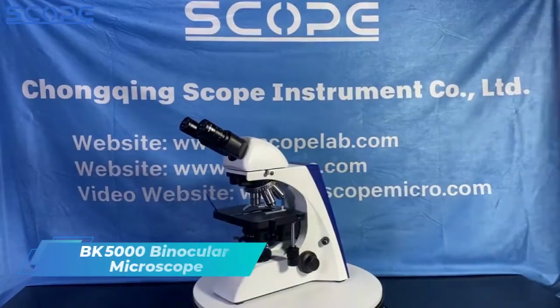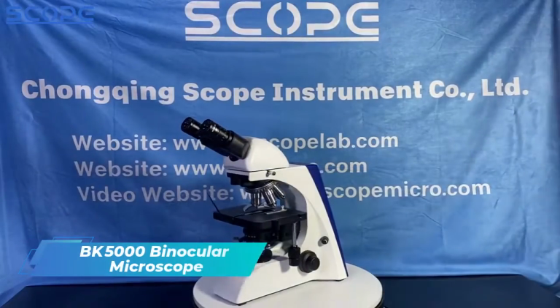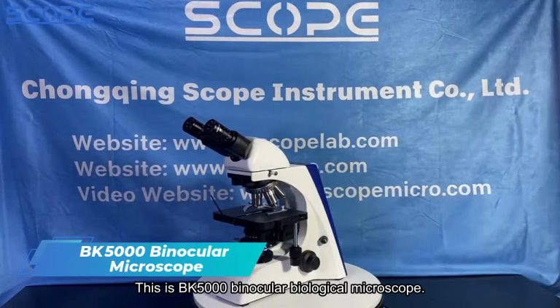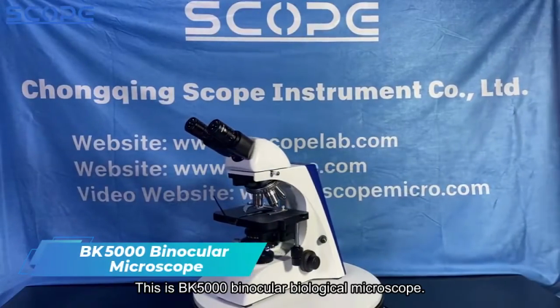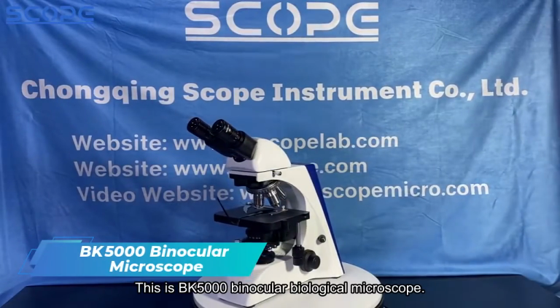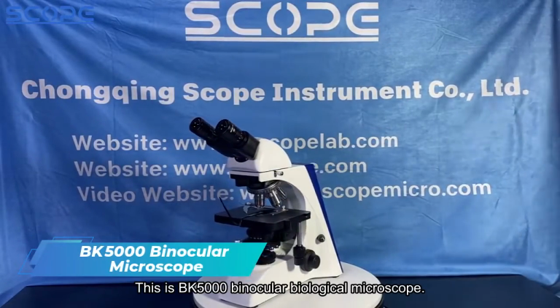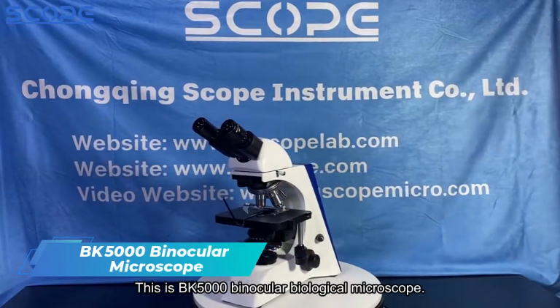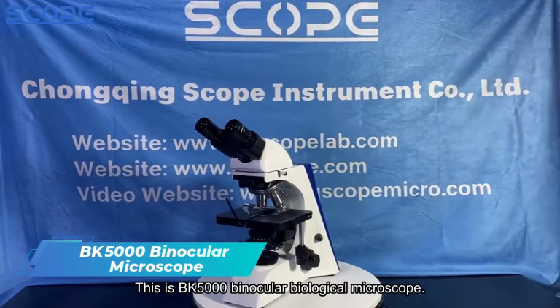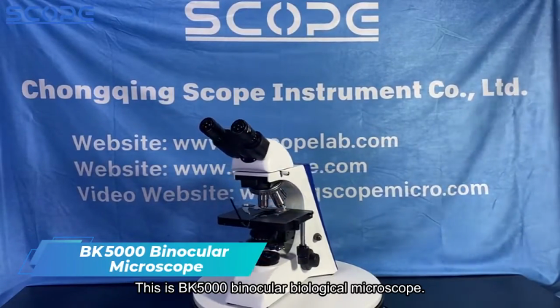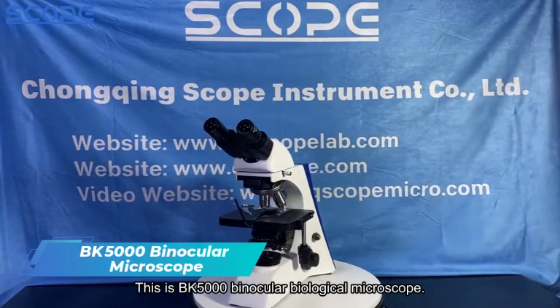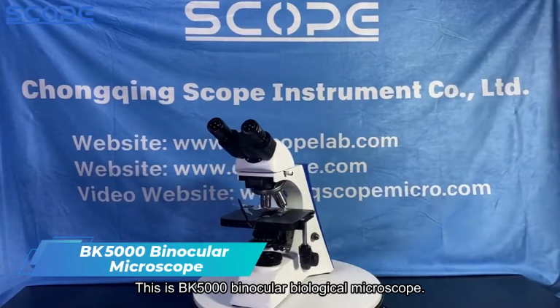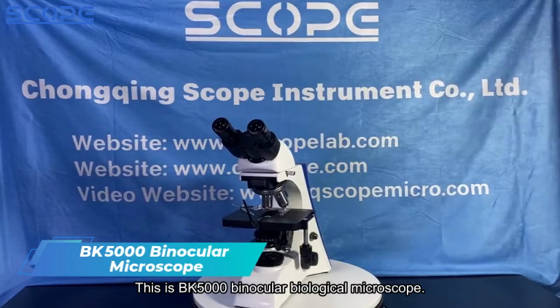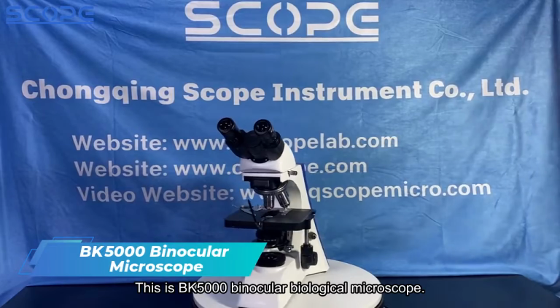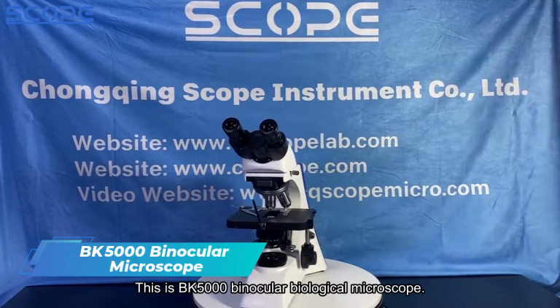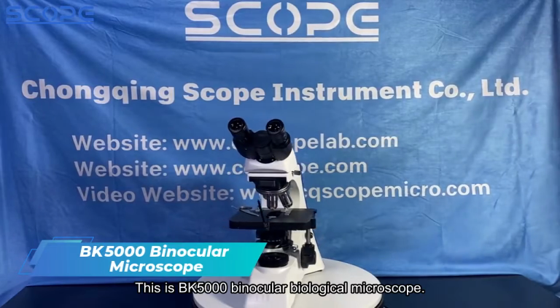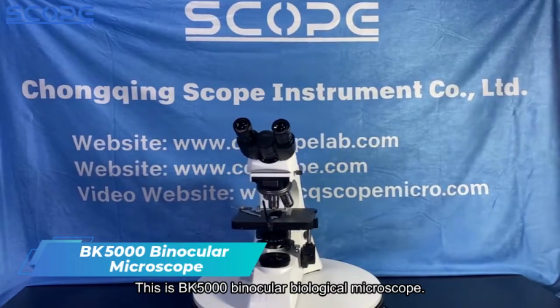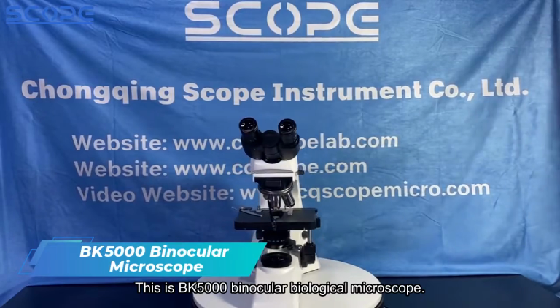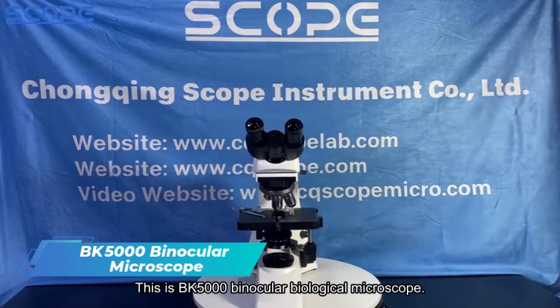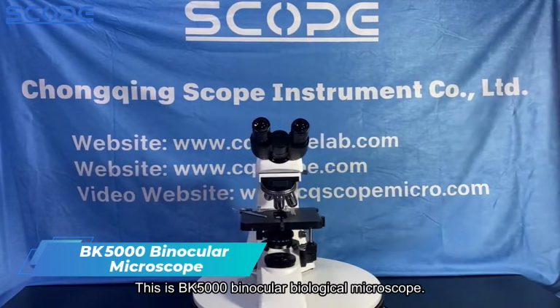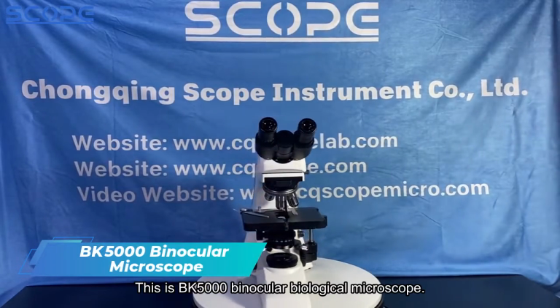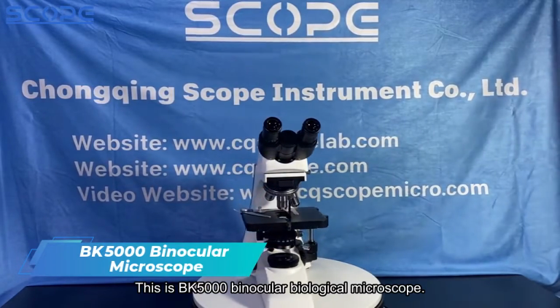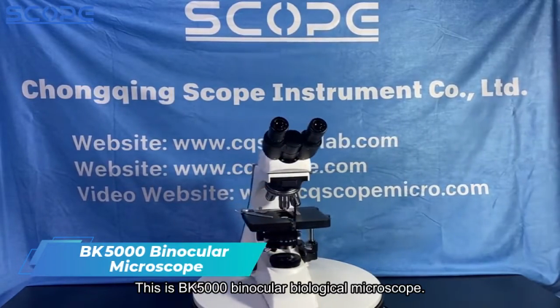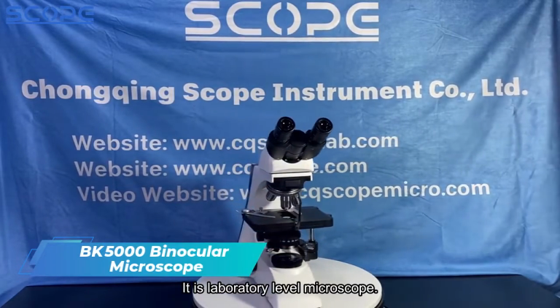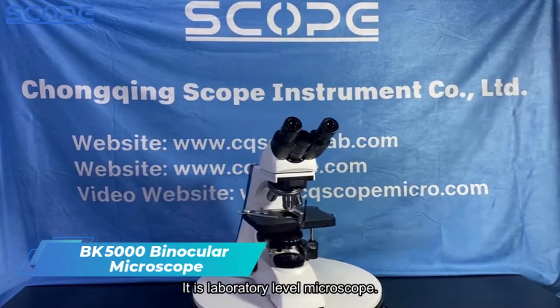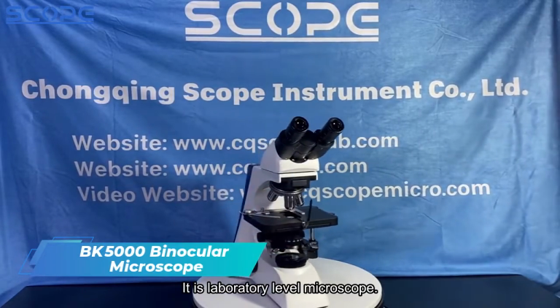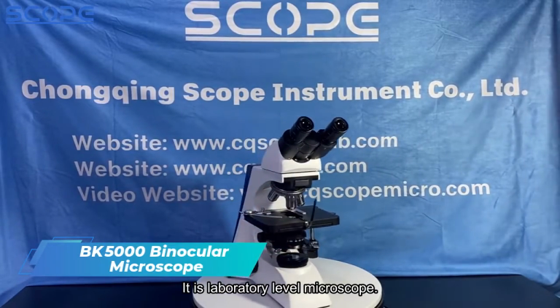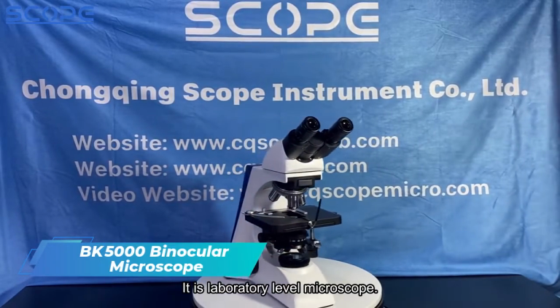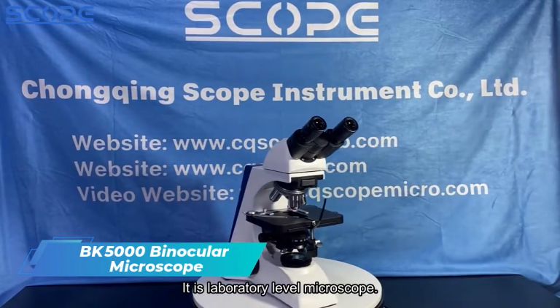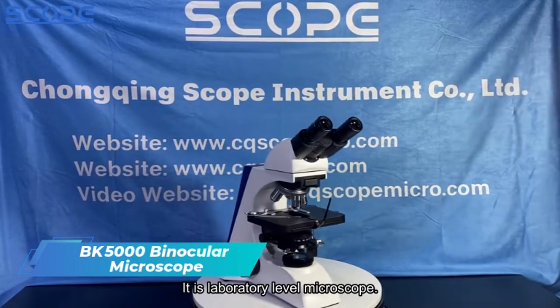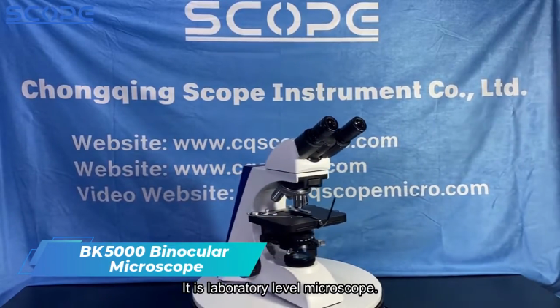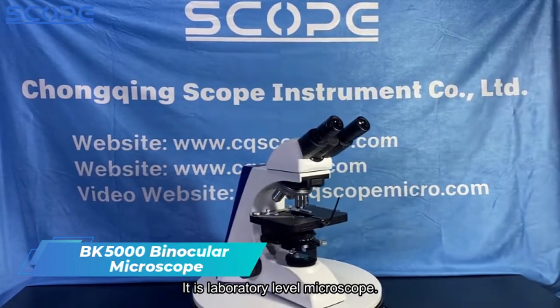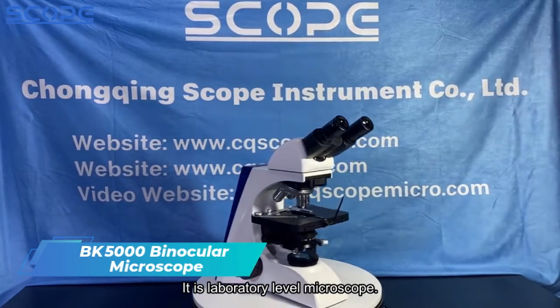This is the BK5000 Binocular Biological Microscope. It is a laboratory level microscope.